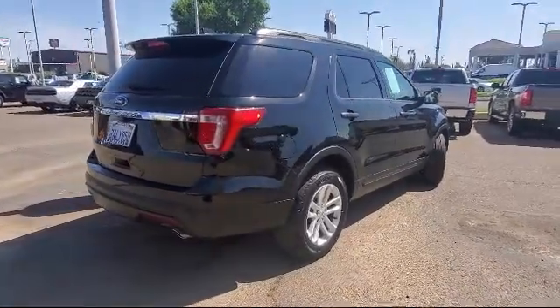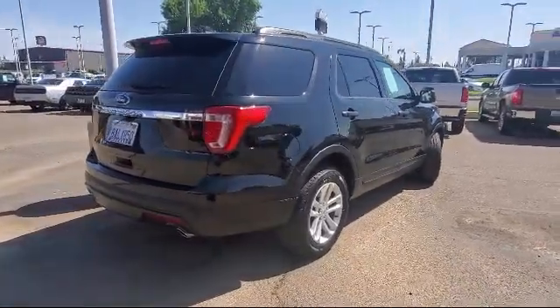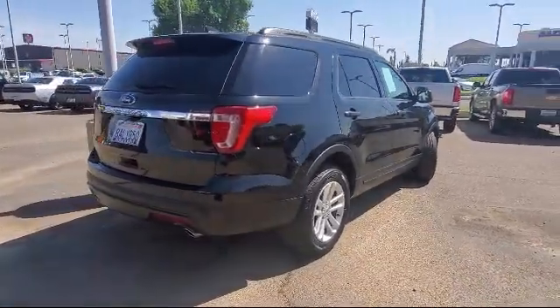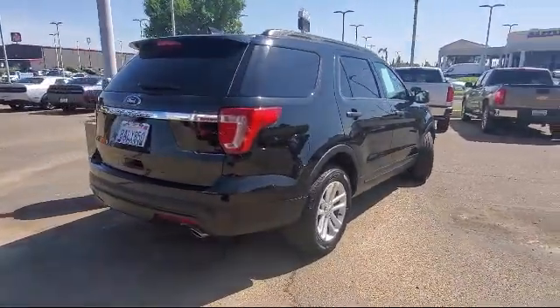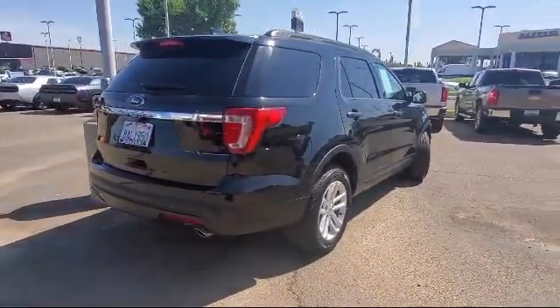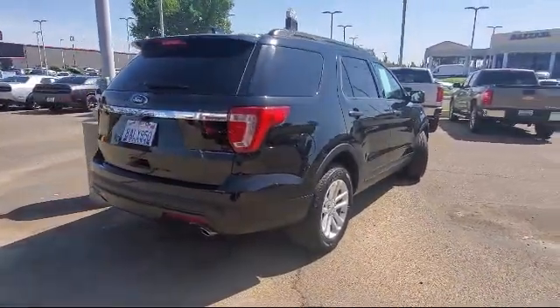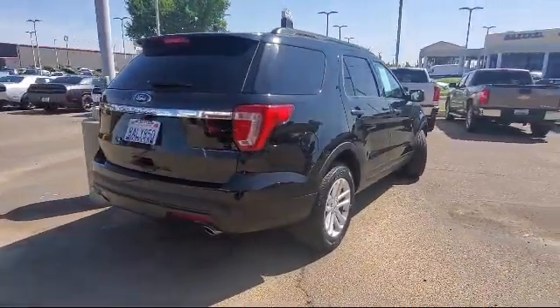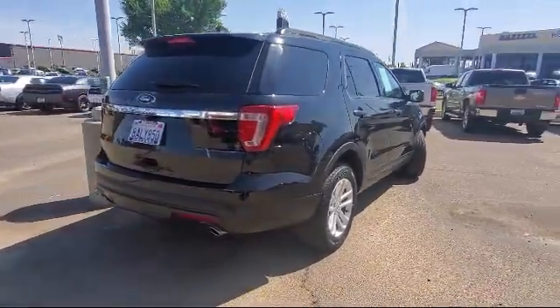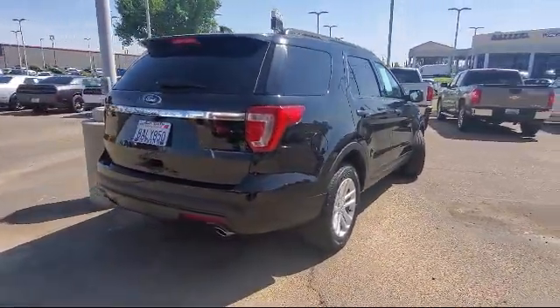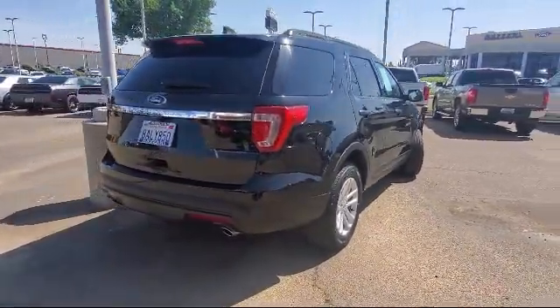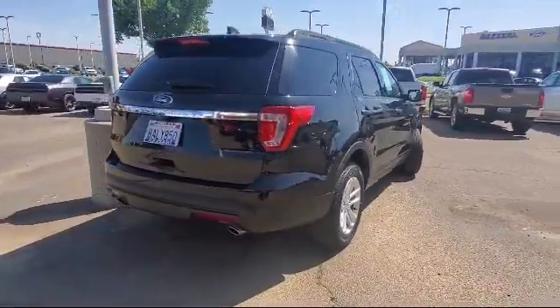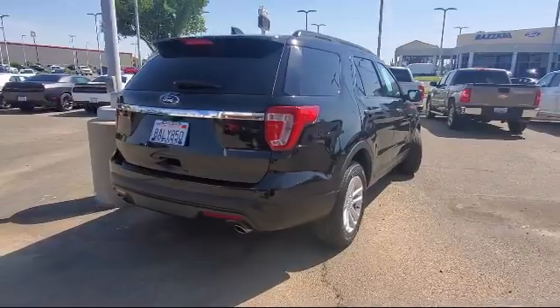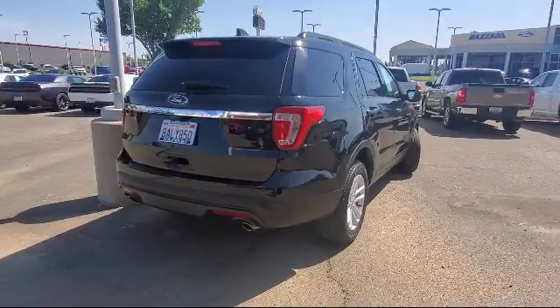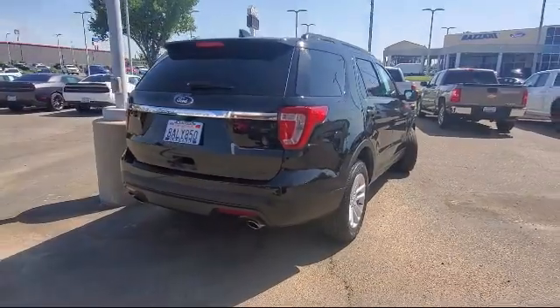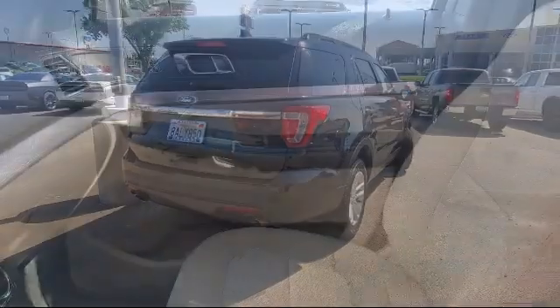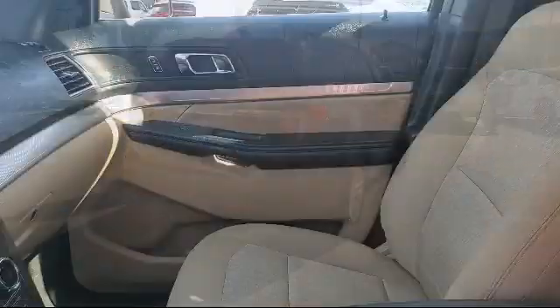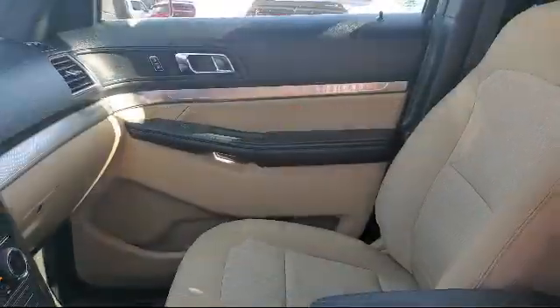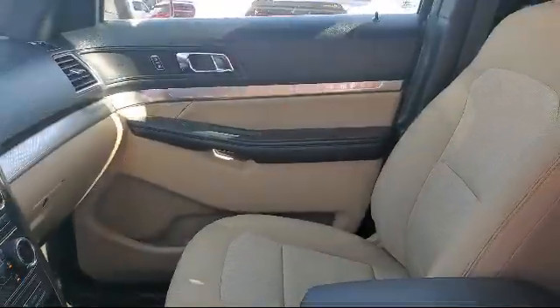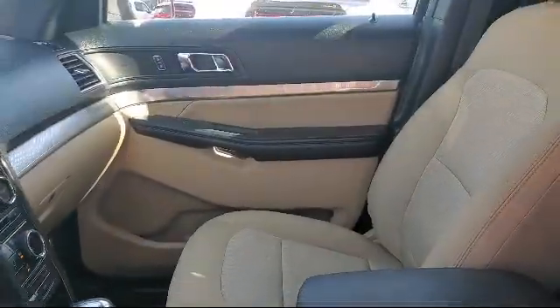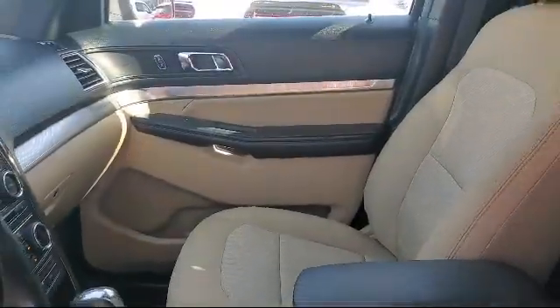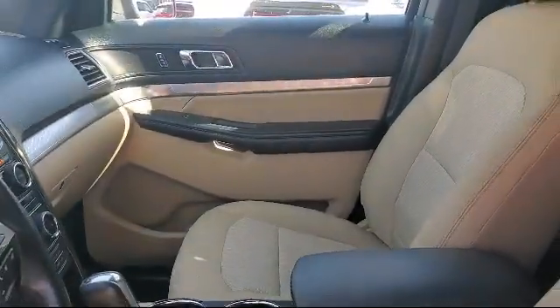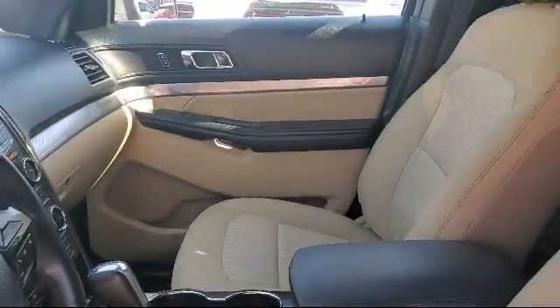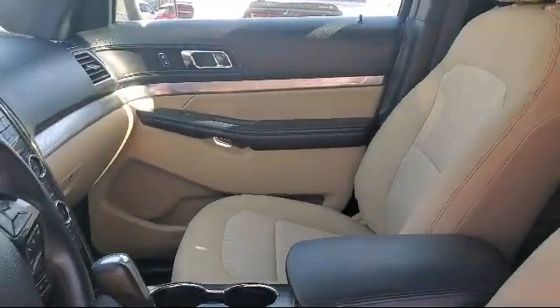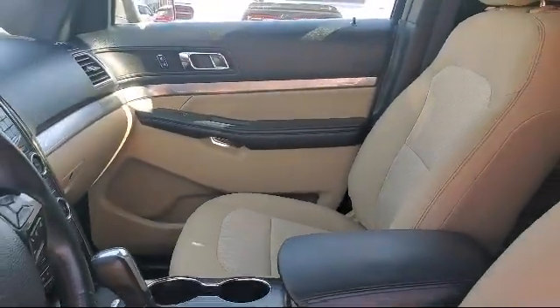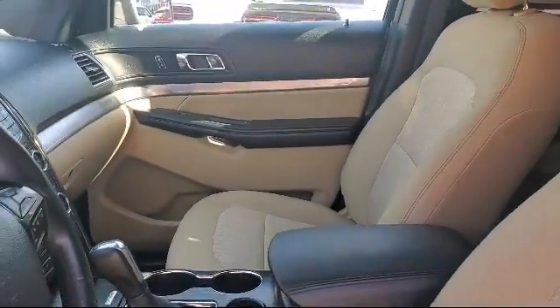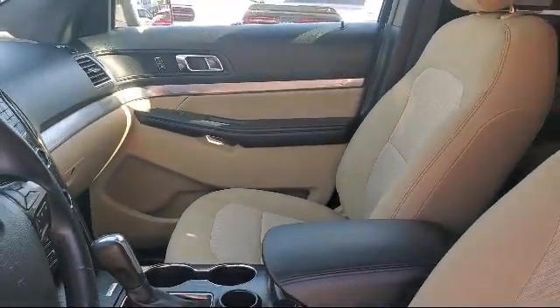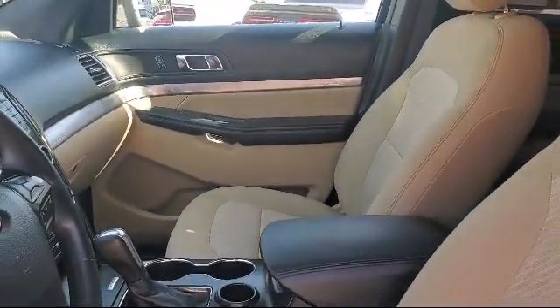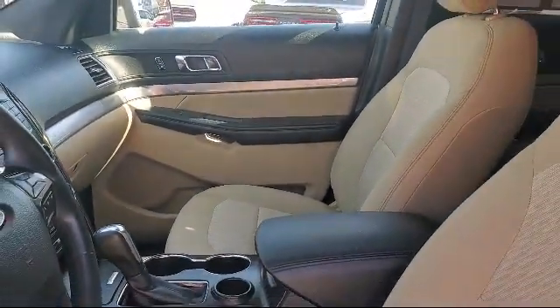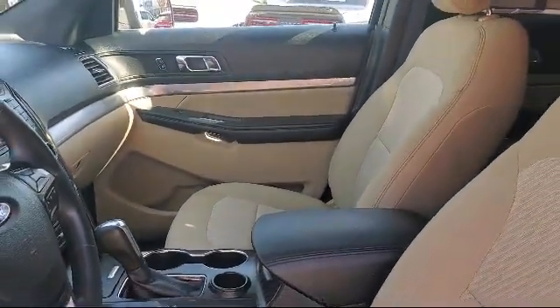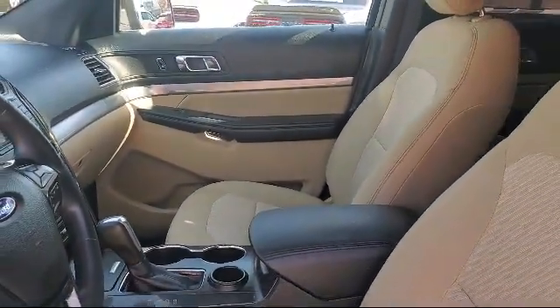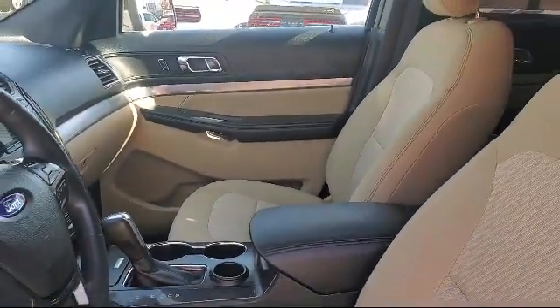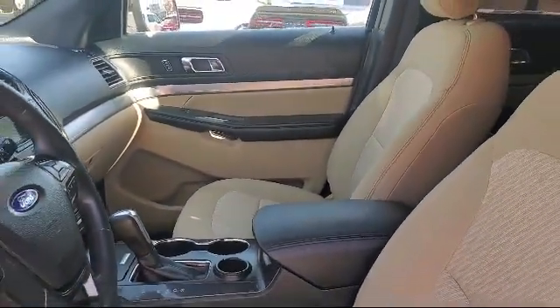Since 1978, veteran and family-owned Risari Auto Centers has been providing the Central Valley with unparalleled service.